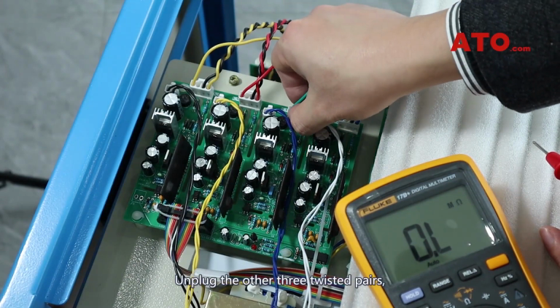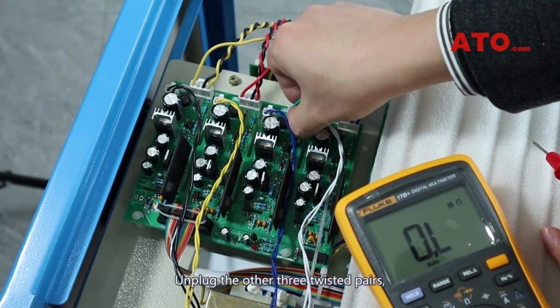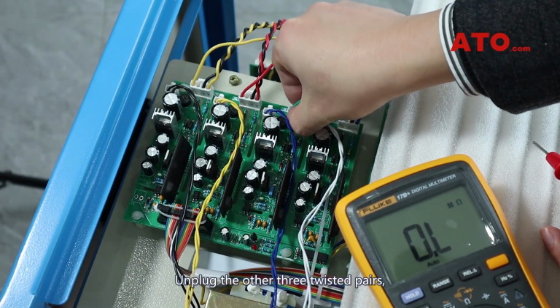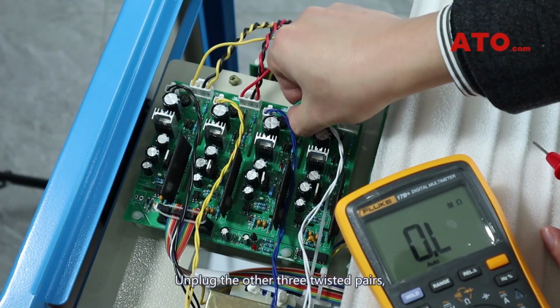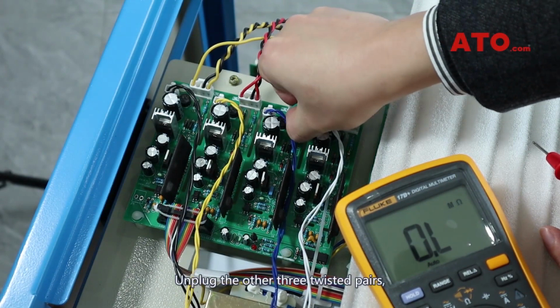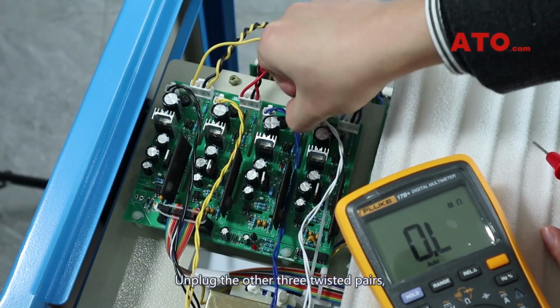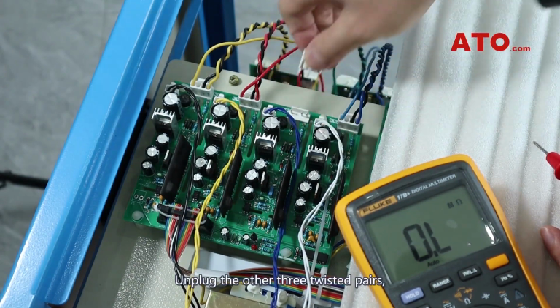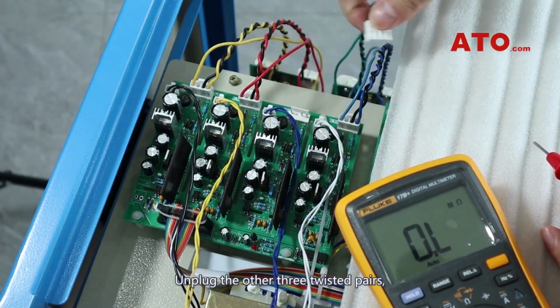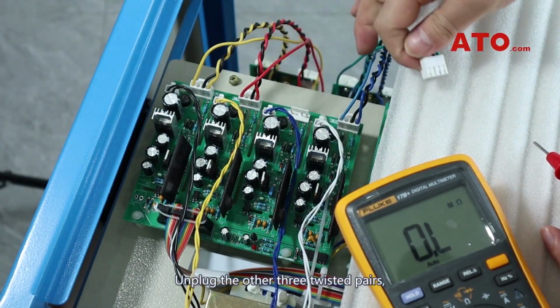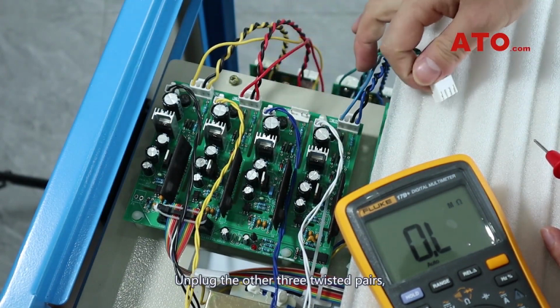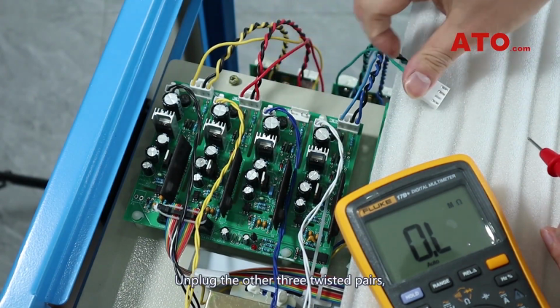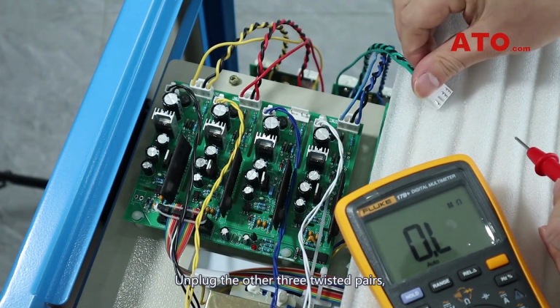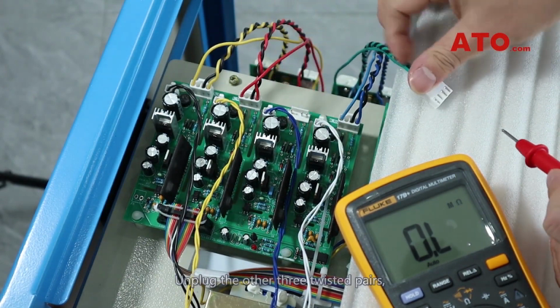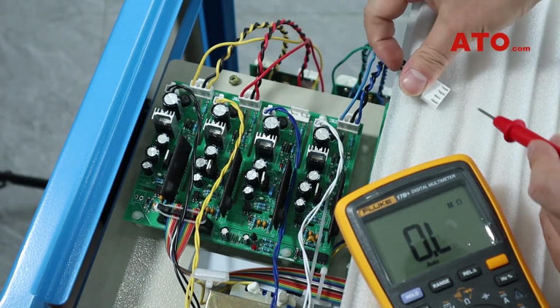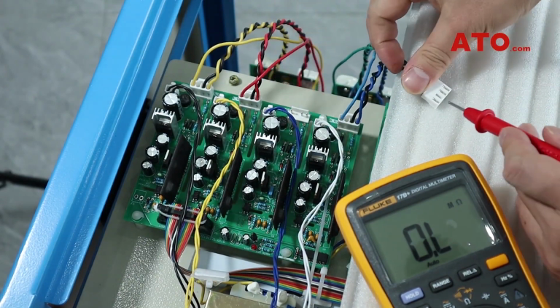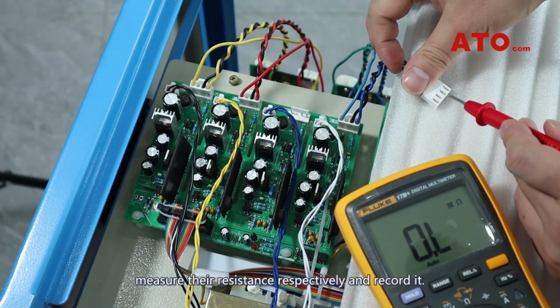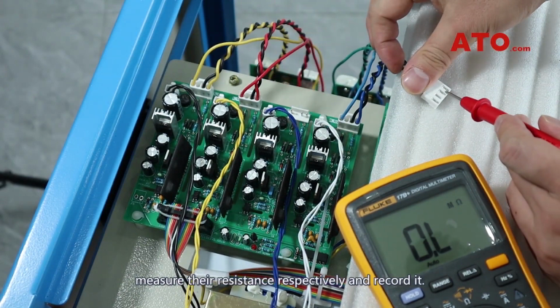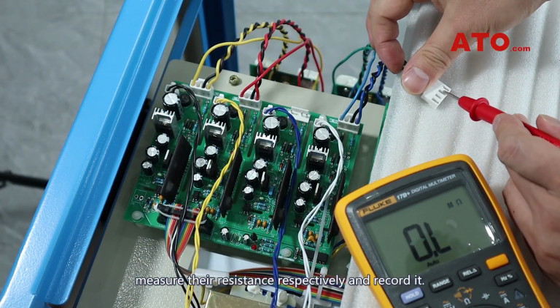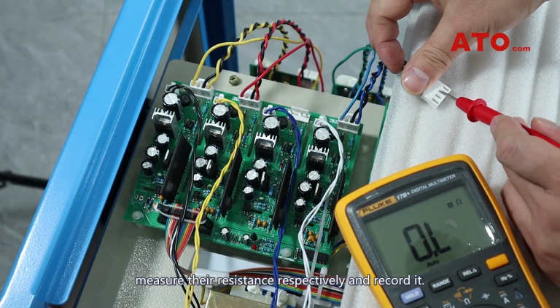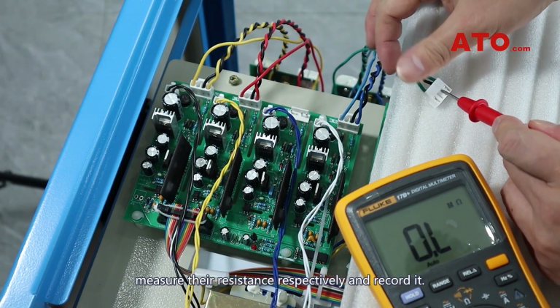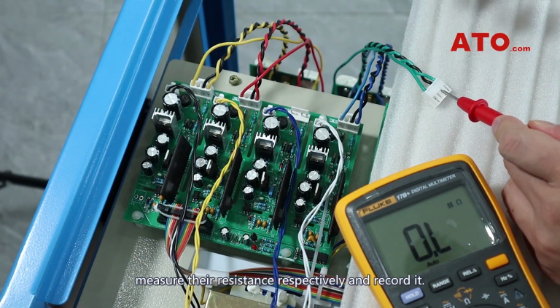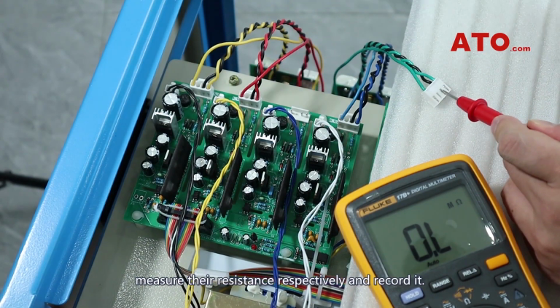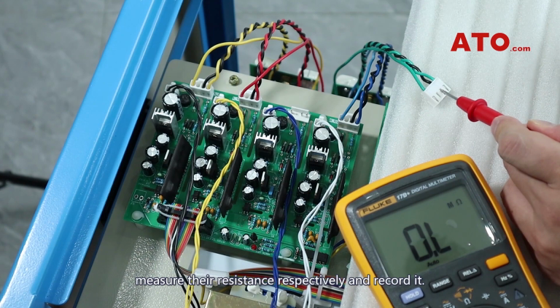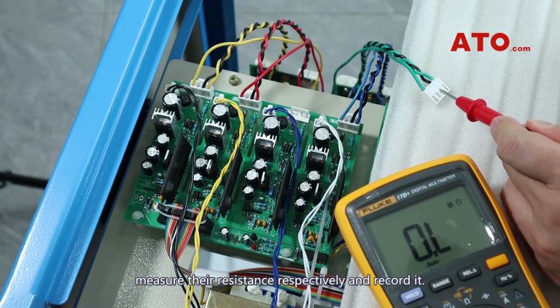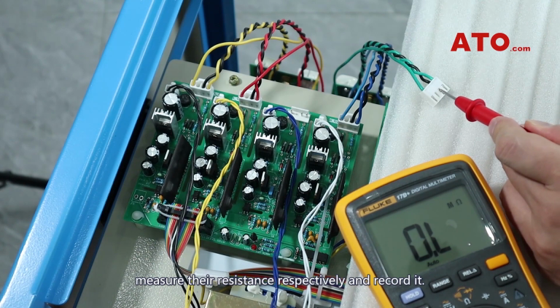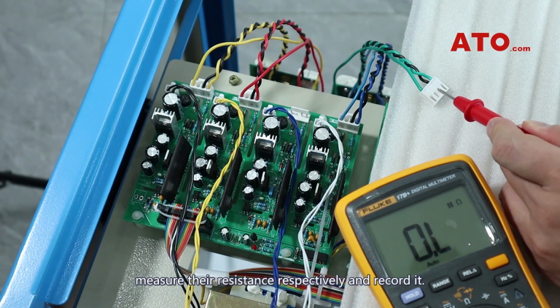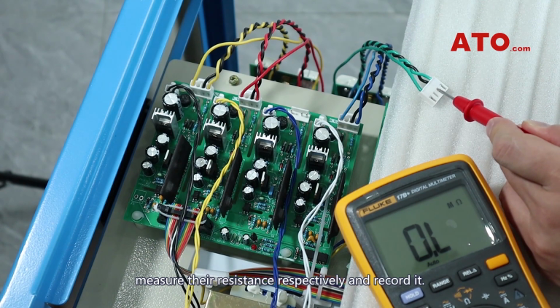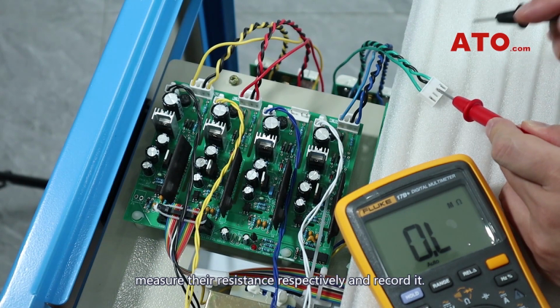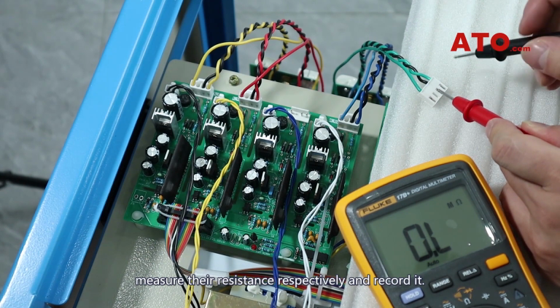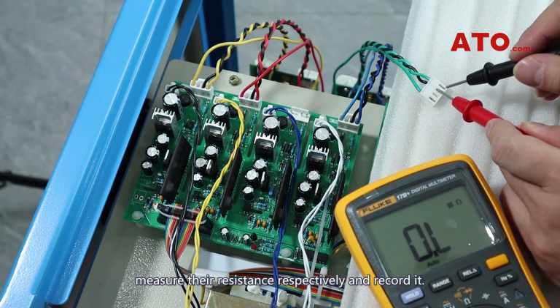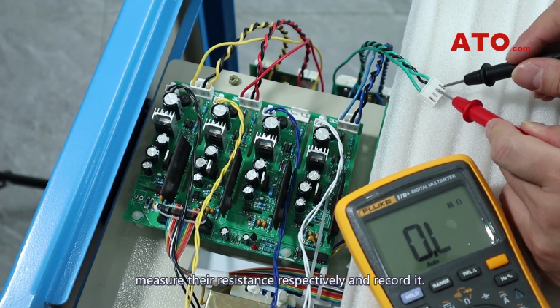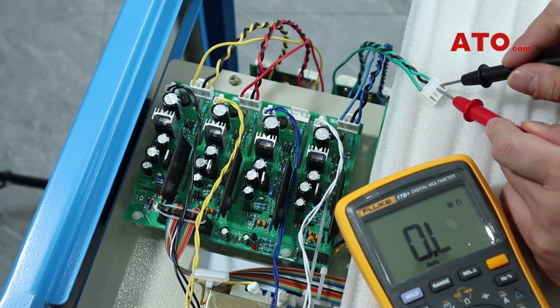Unplug the other three twisted pairs, measure their resistance respectively, and record it.